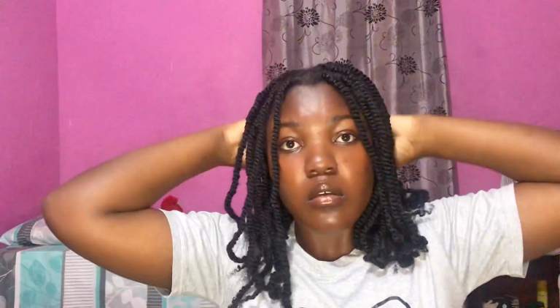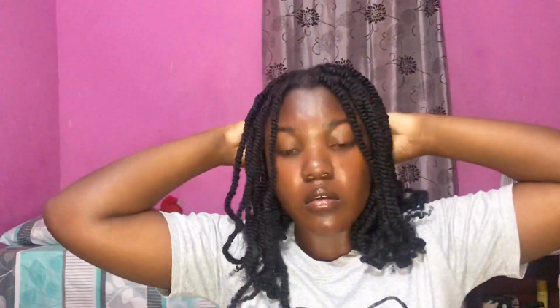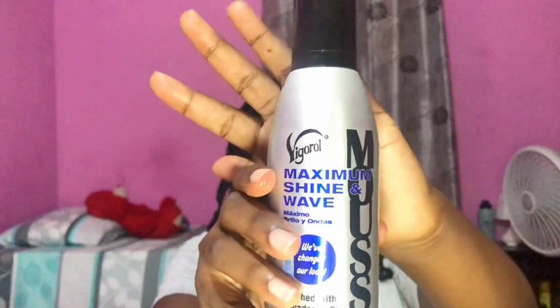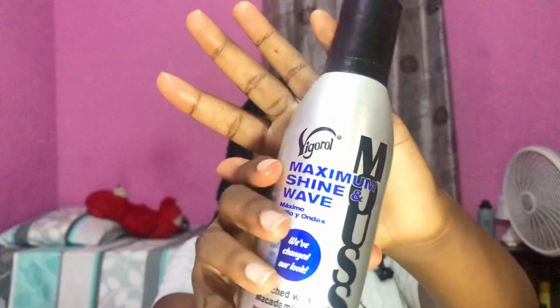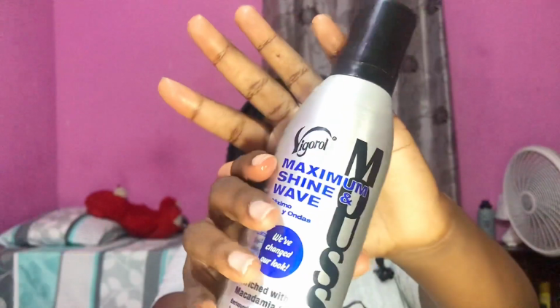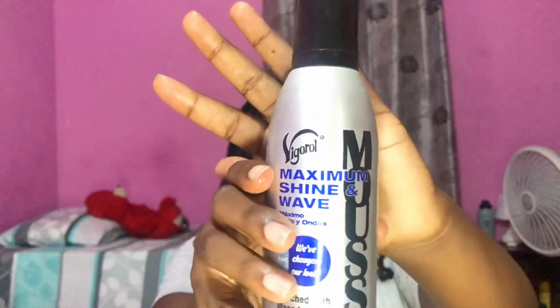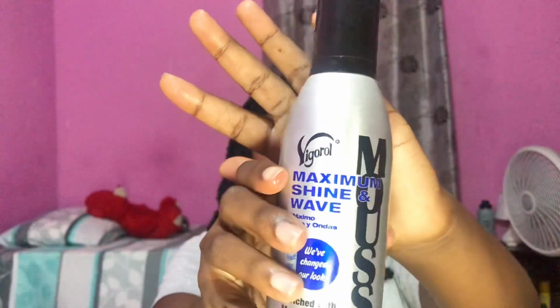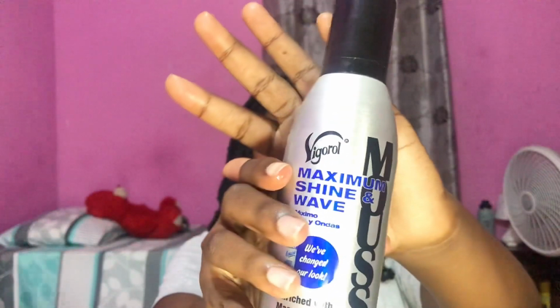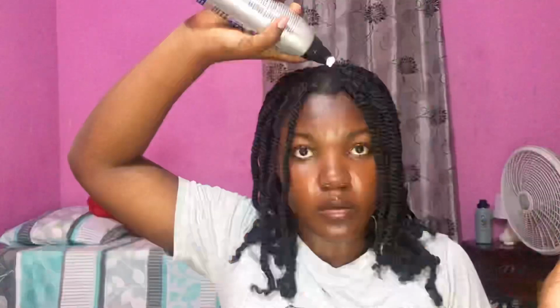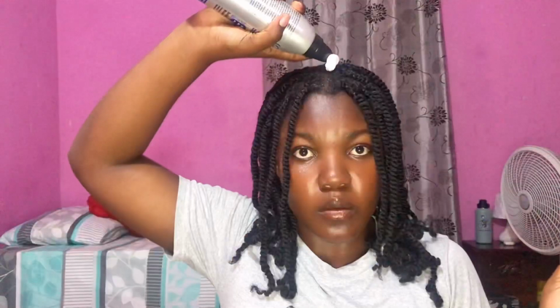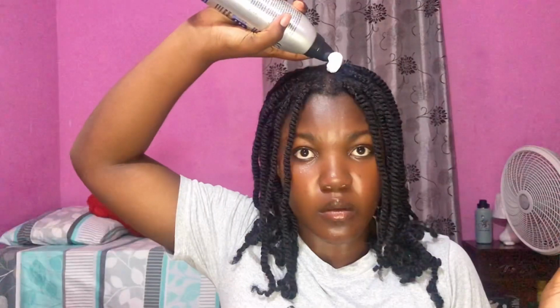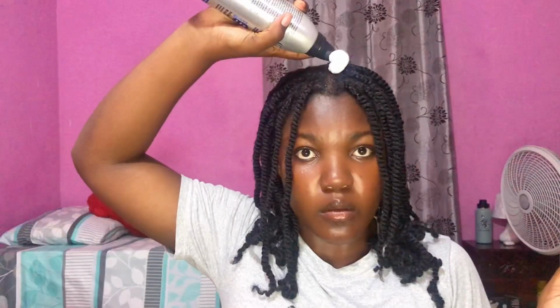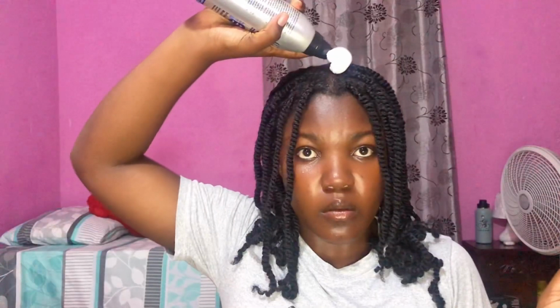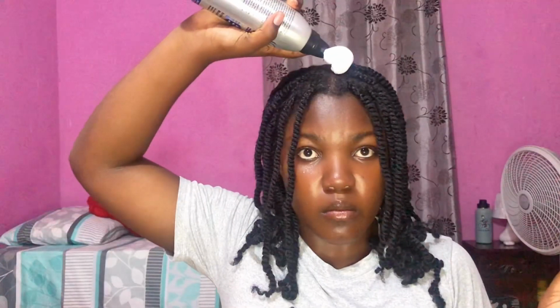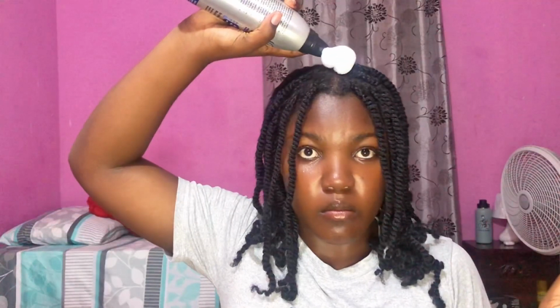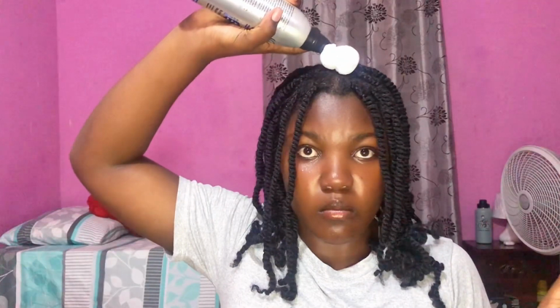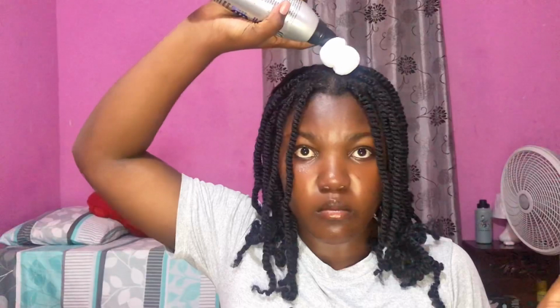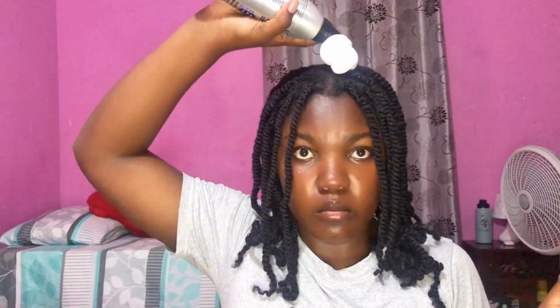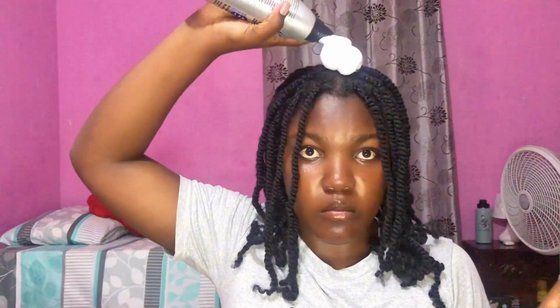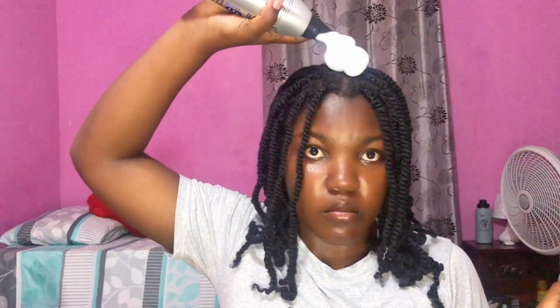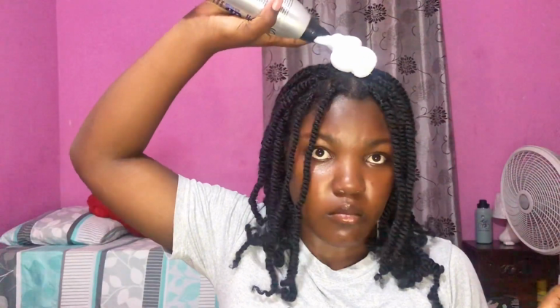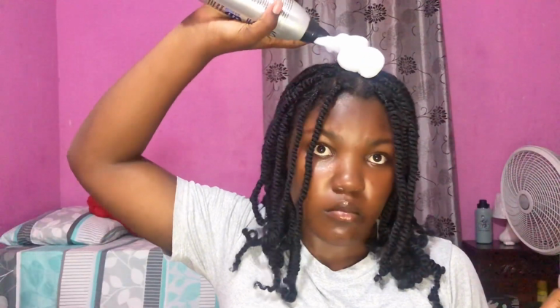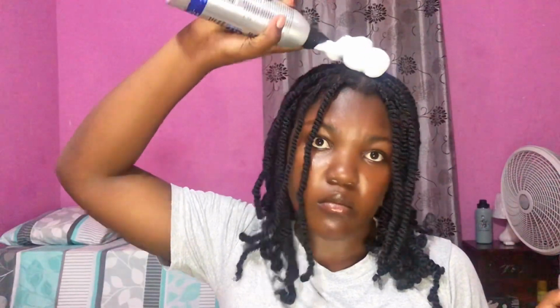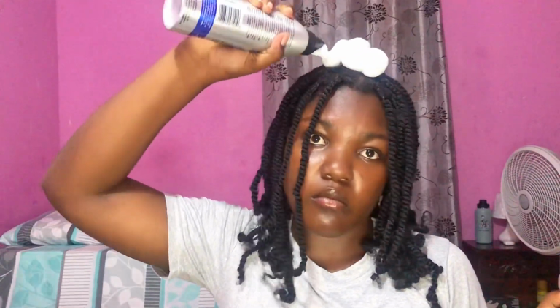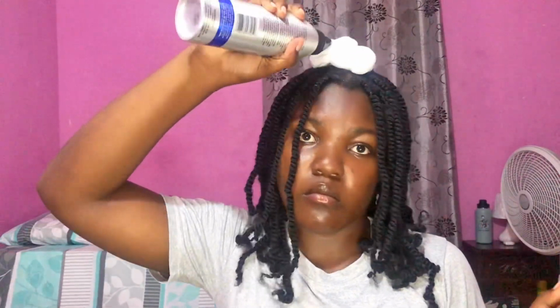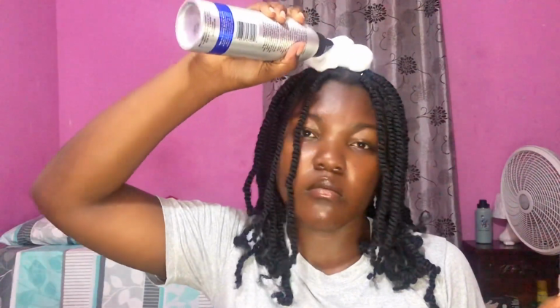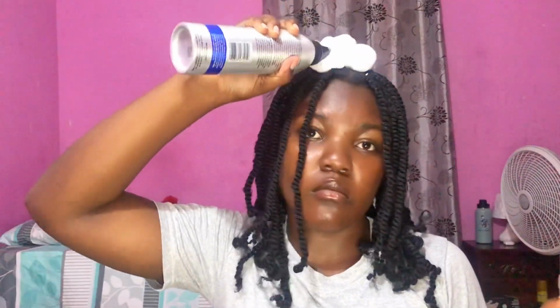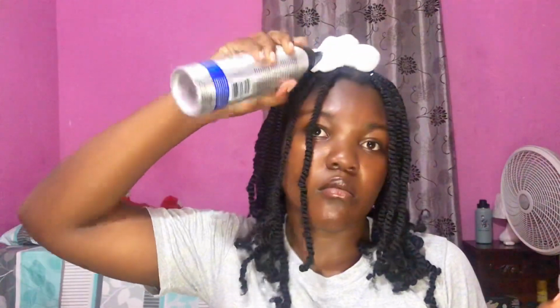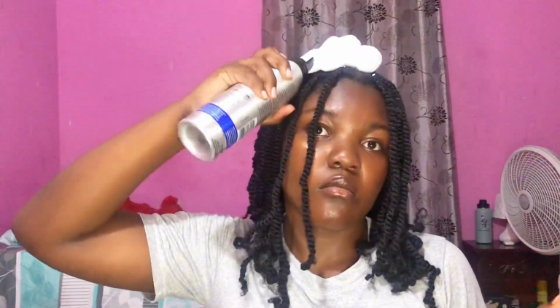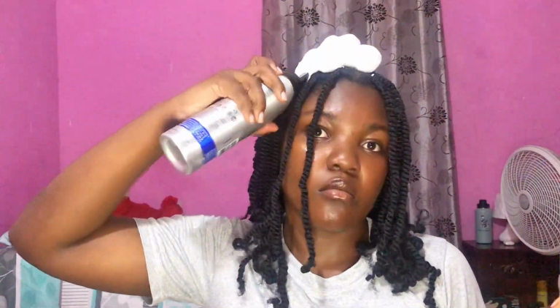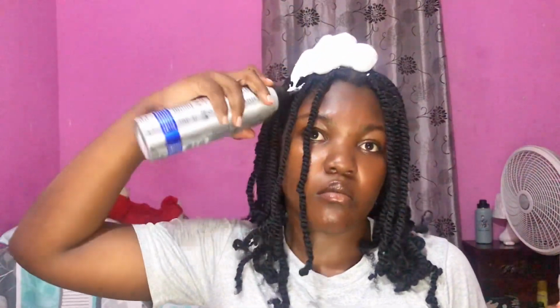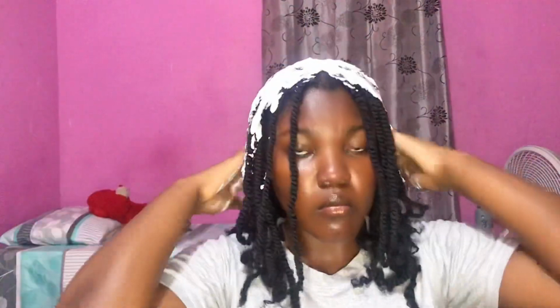I then went in with the mousse to add shine and help hold, and also did my edges with the Got to Be Glued gel.